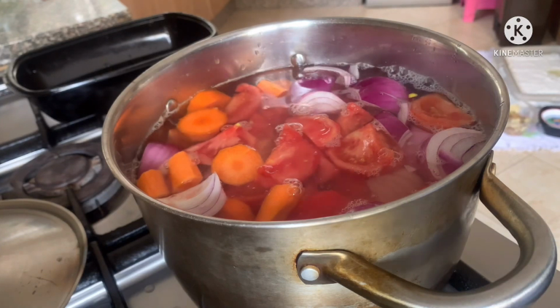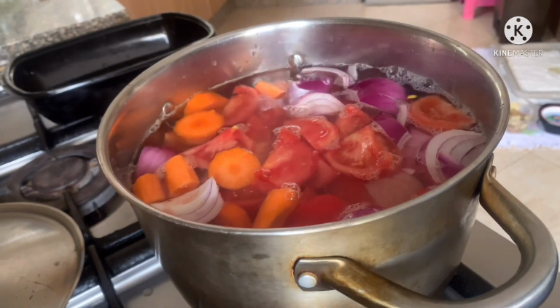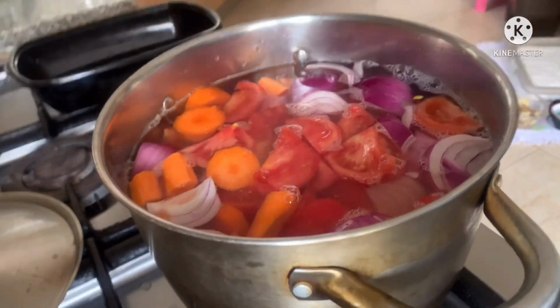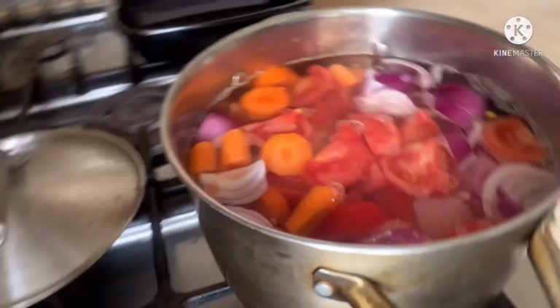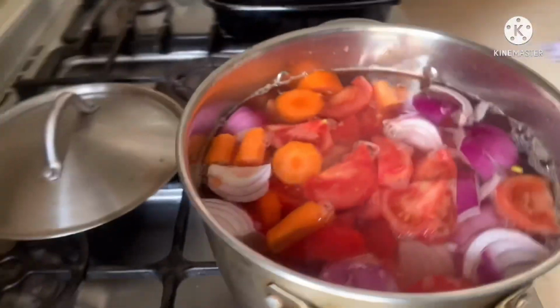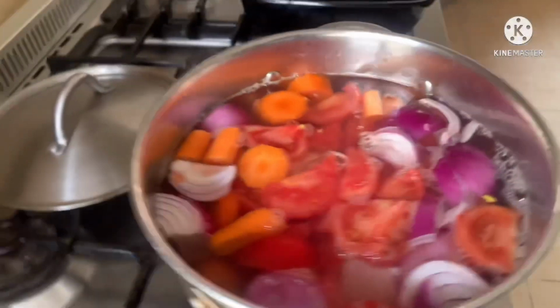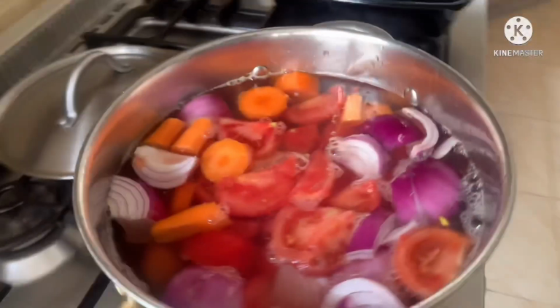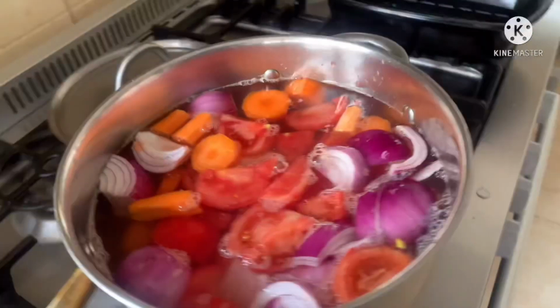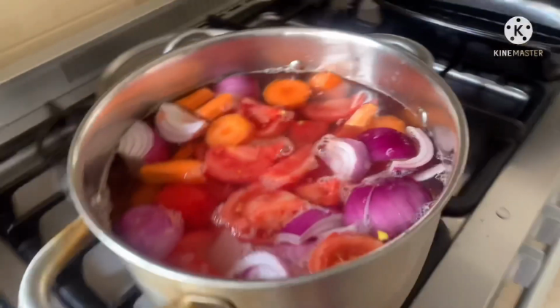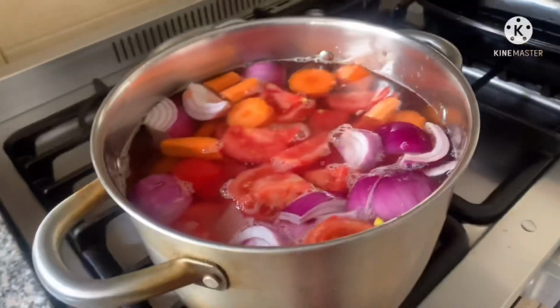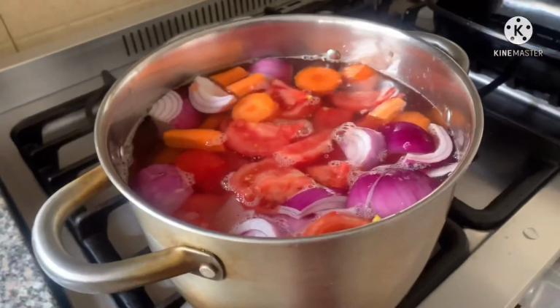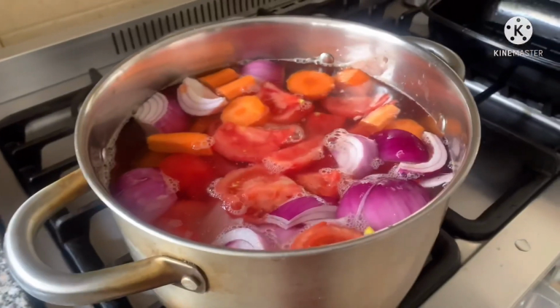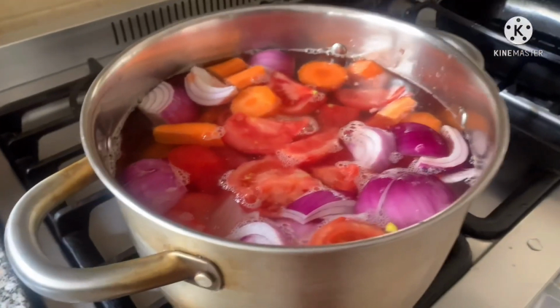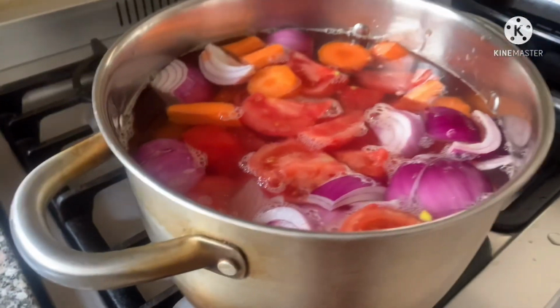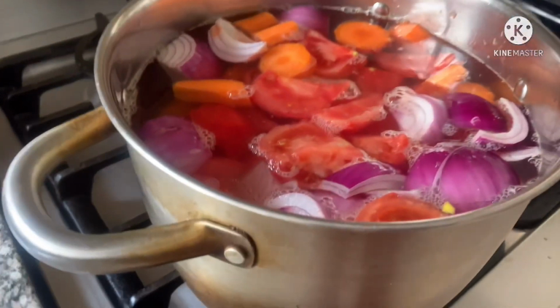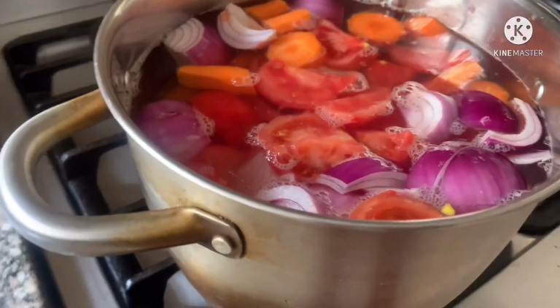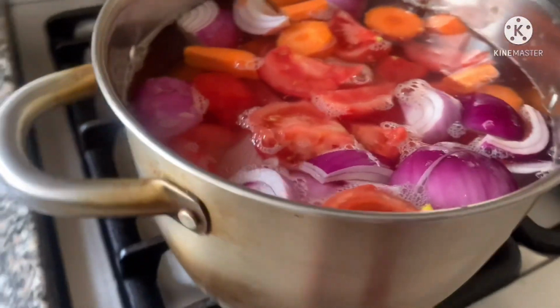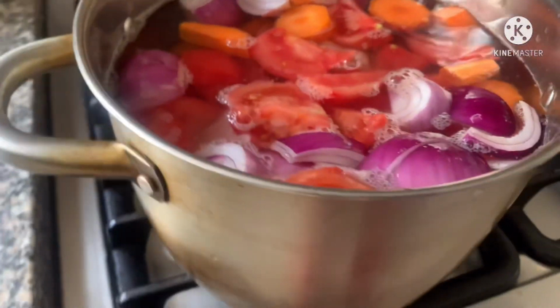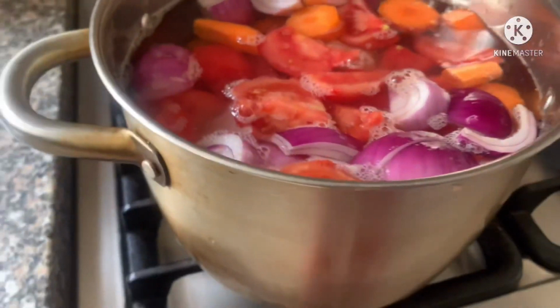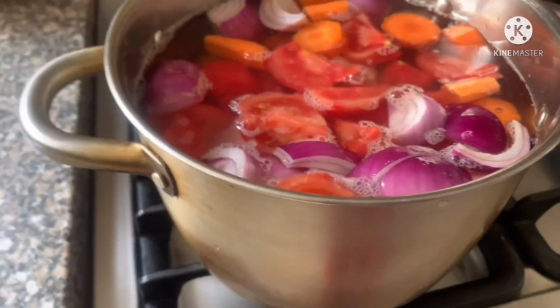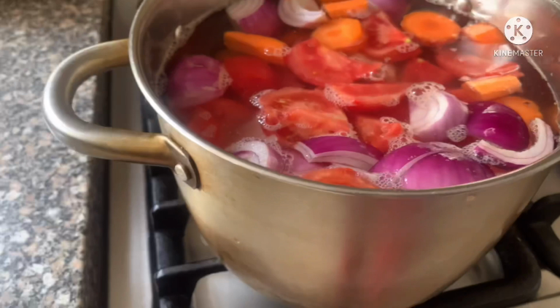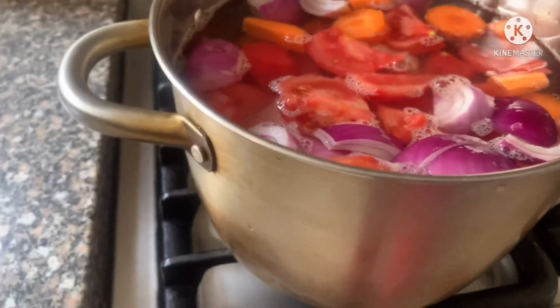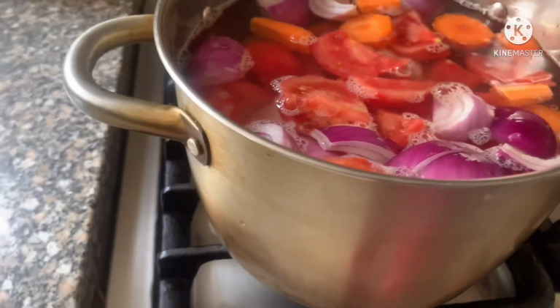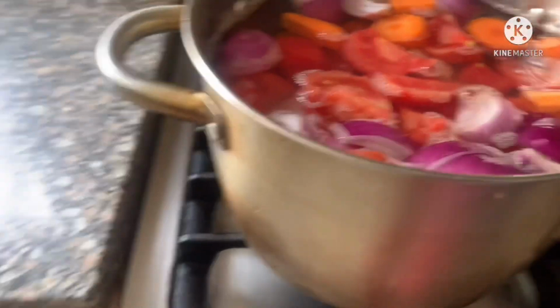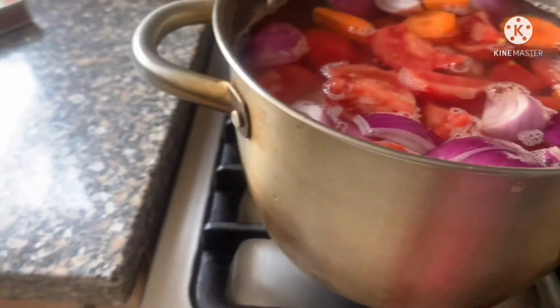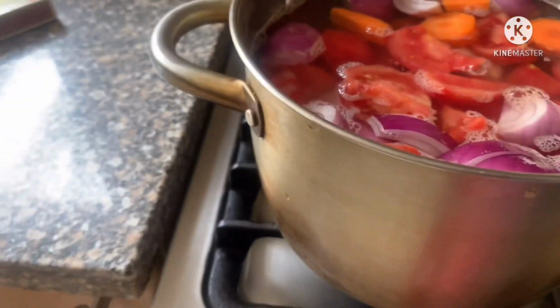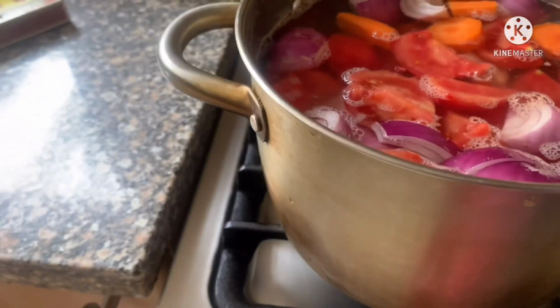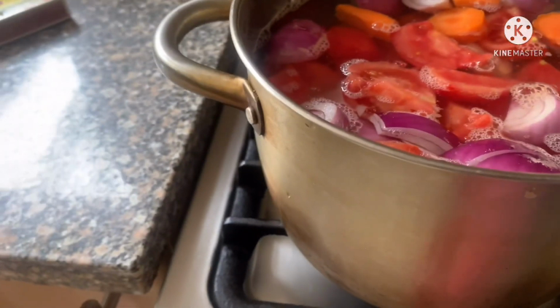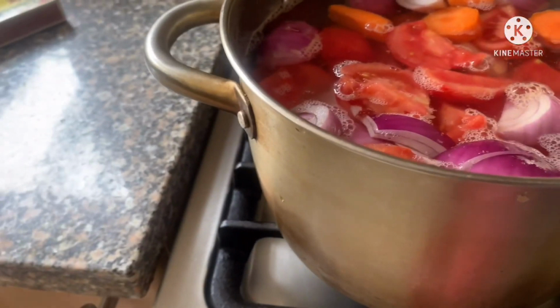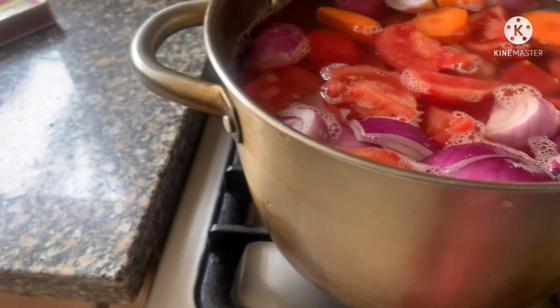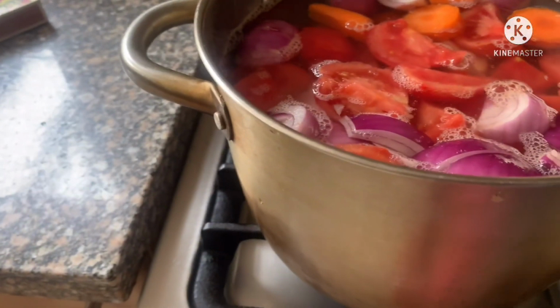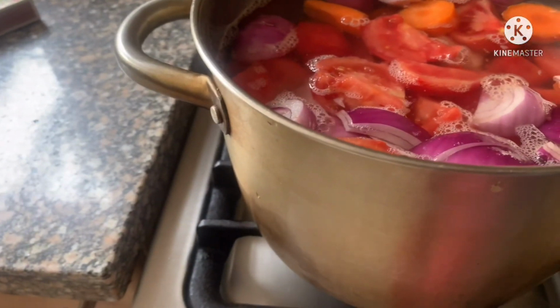We'll boil this for one hour, so let's cover it.